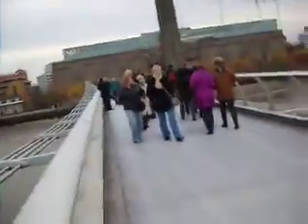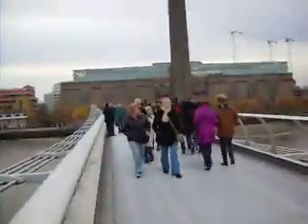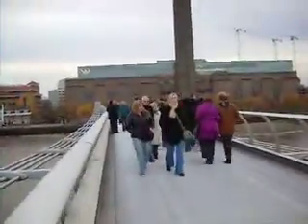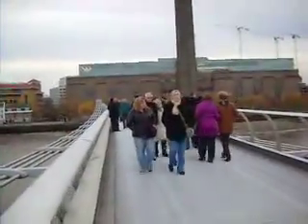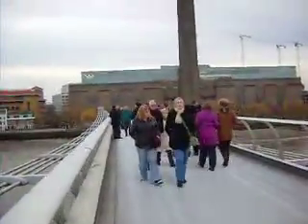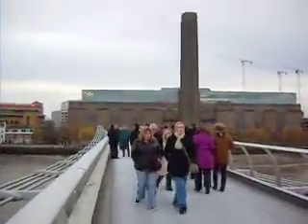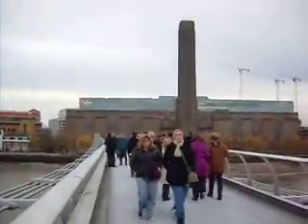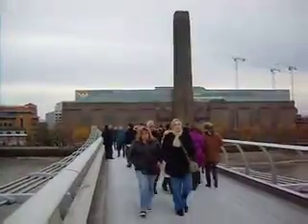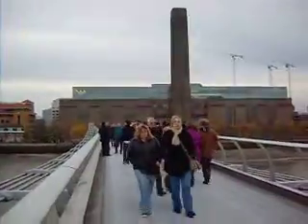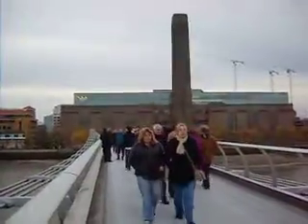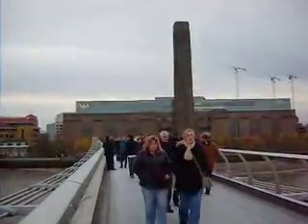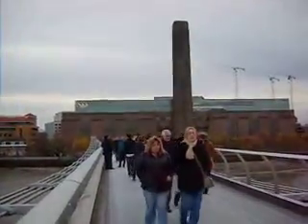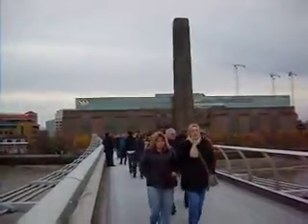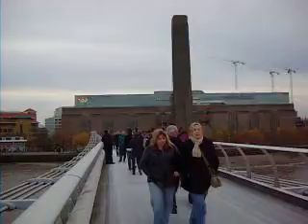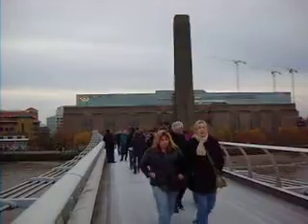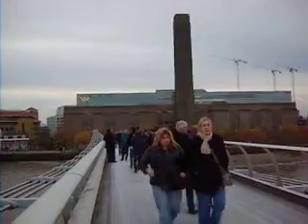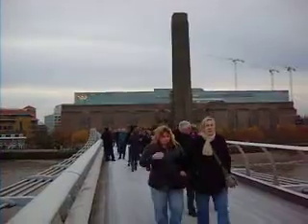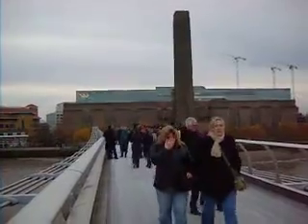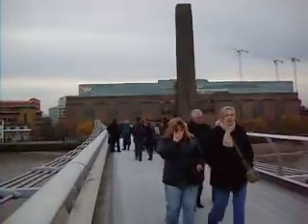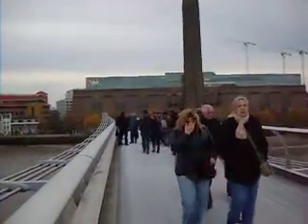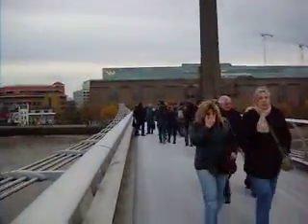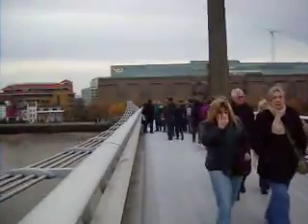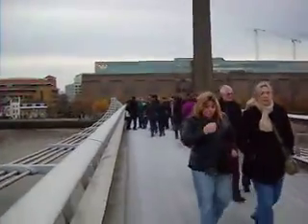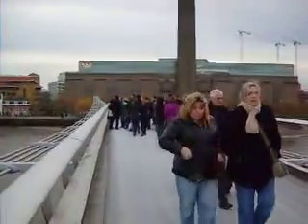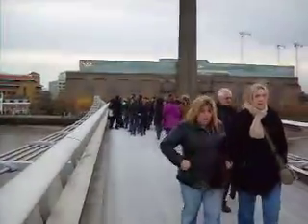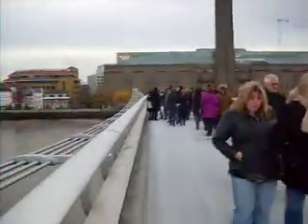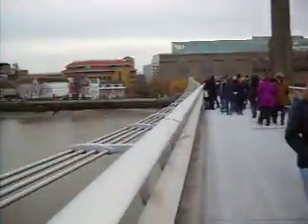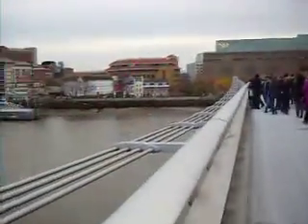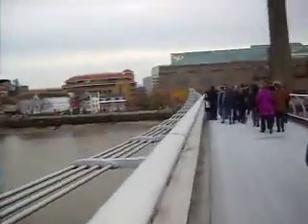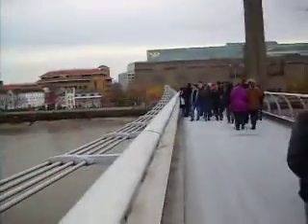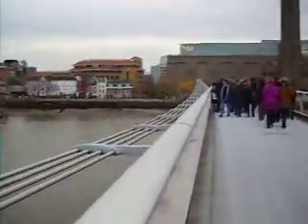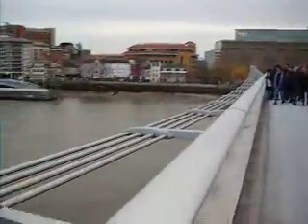Yes, it's the Wobbly Millennium Bridge here outside the Tate Modern Museum of Modern Art.